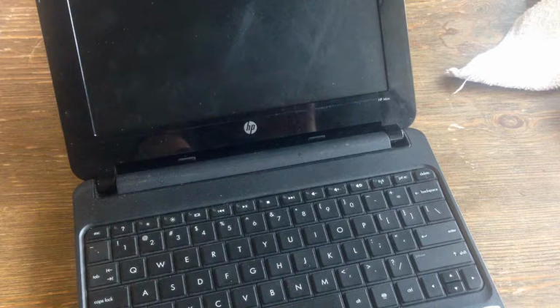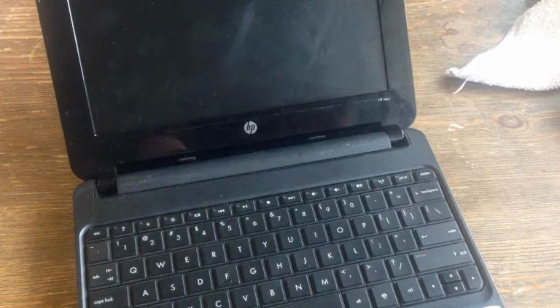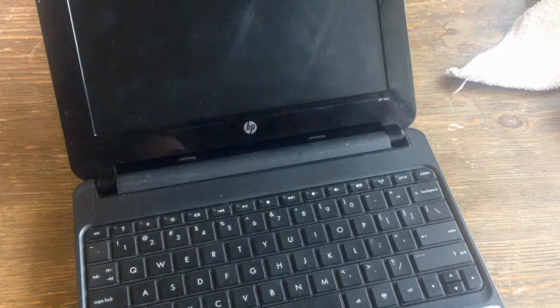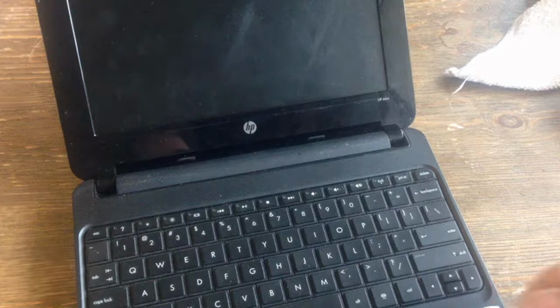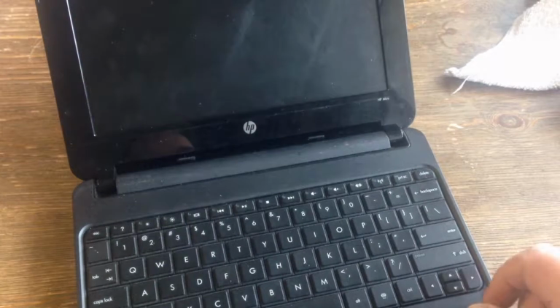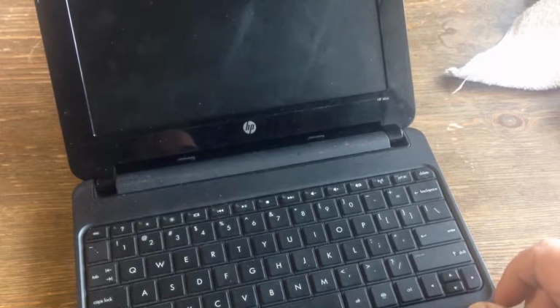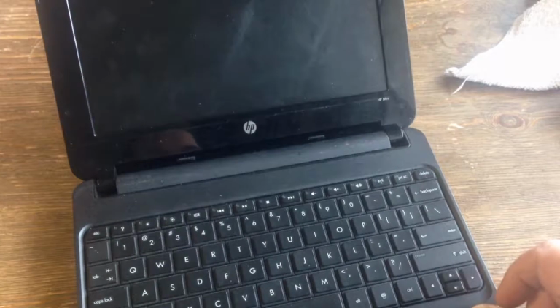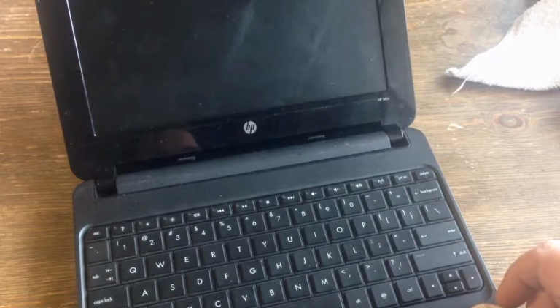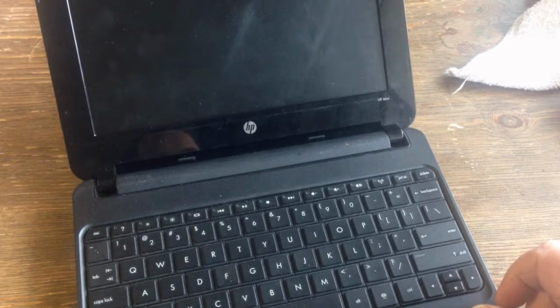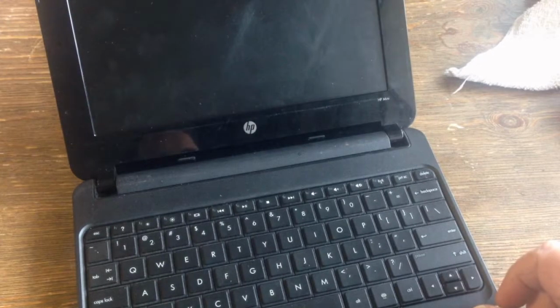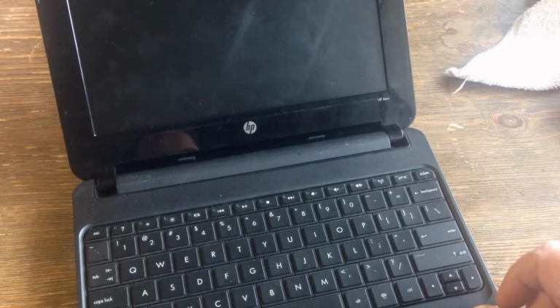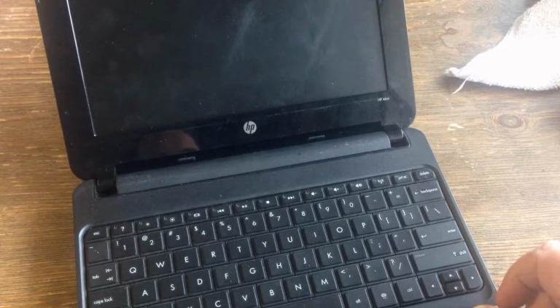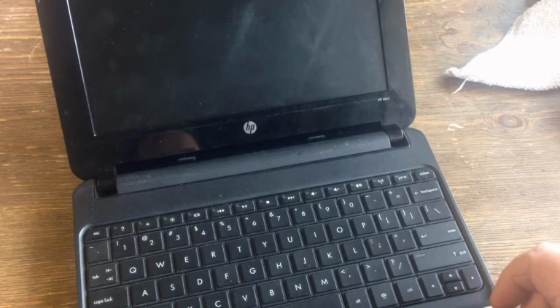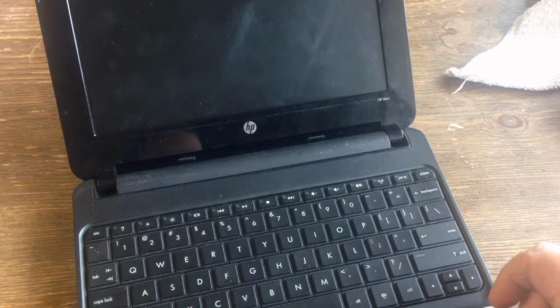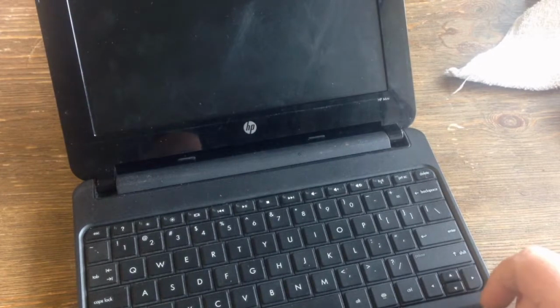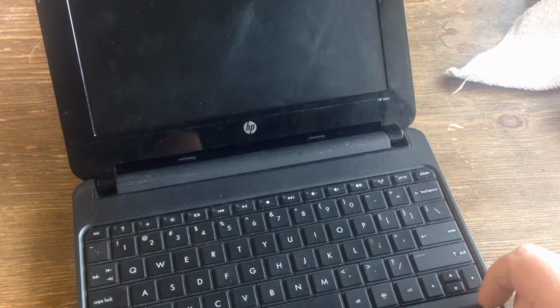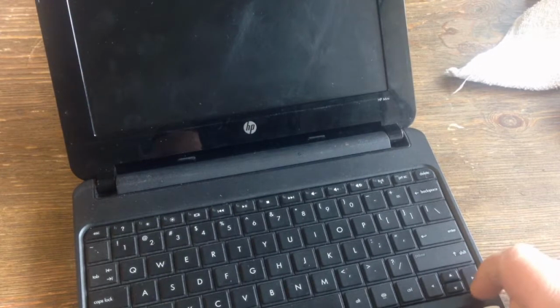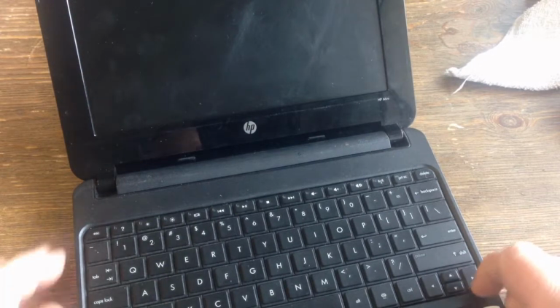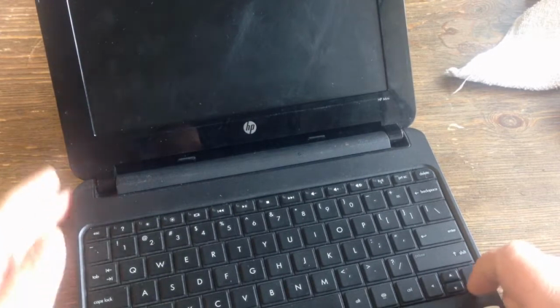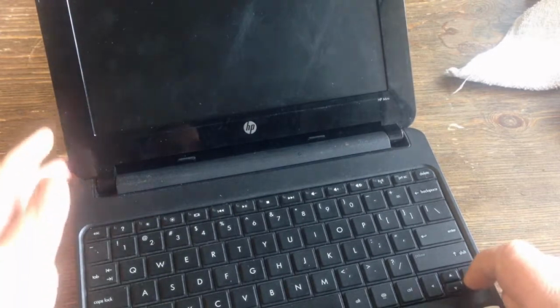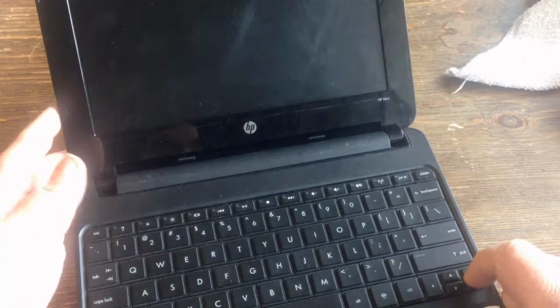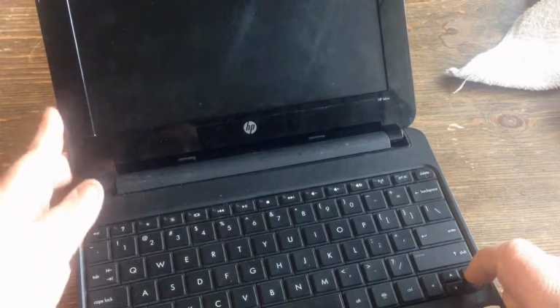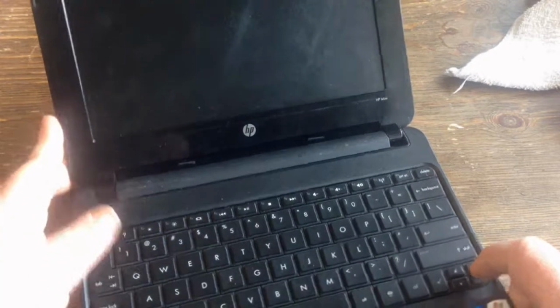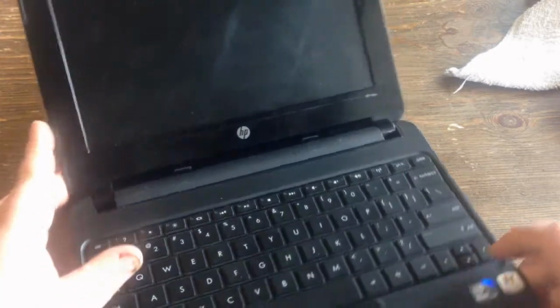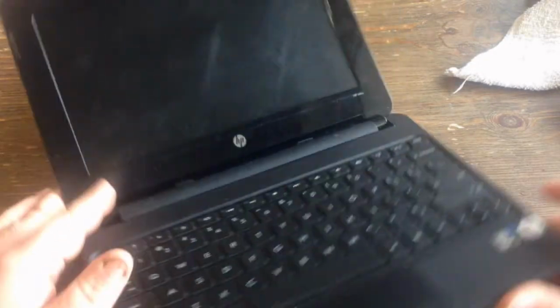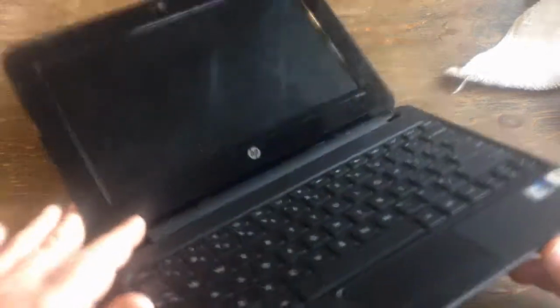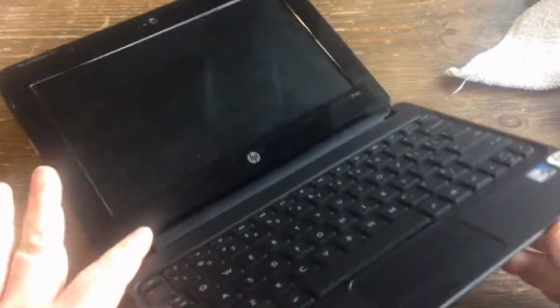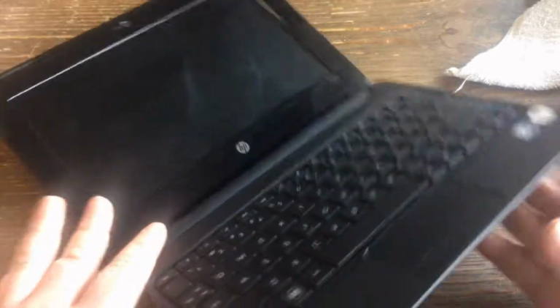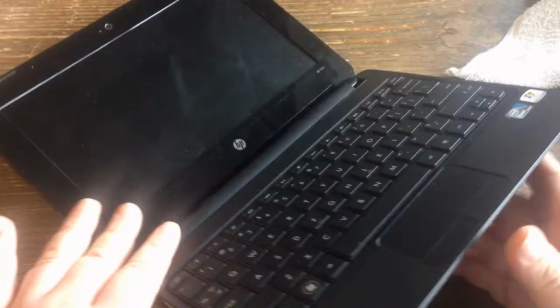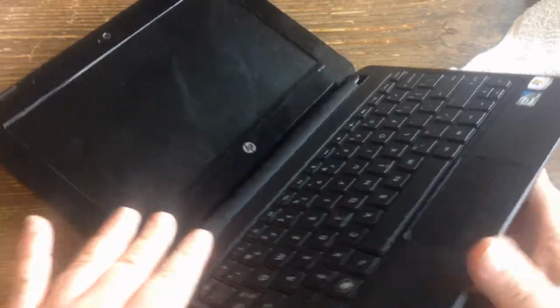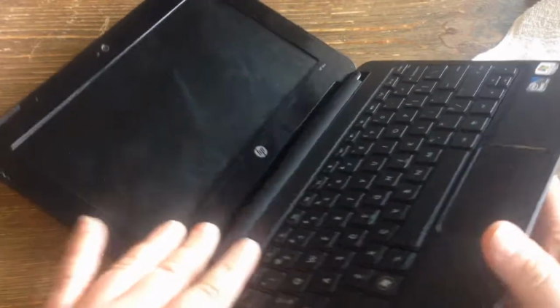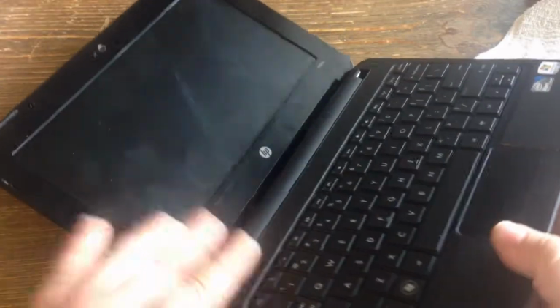I'm going to show you how to change the LCD on an HP Mini laptop. It's a netbook.